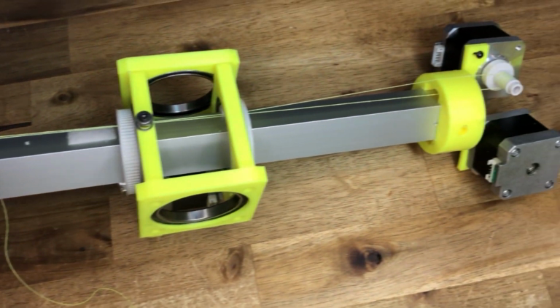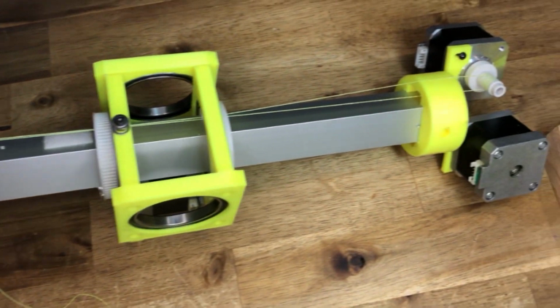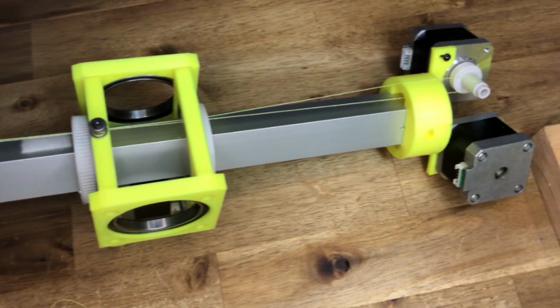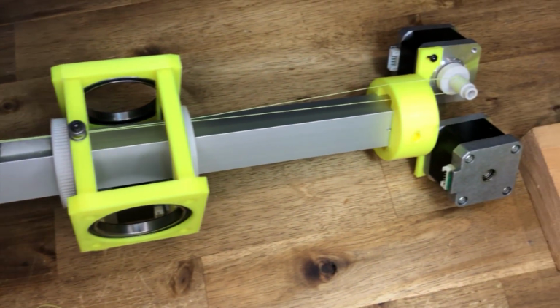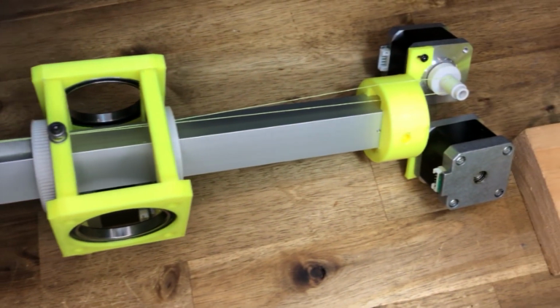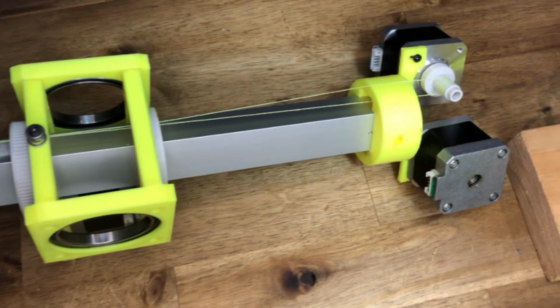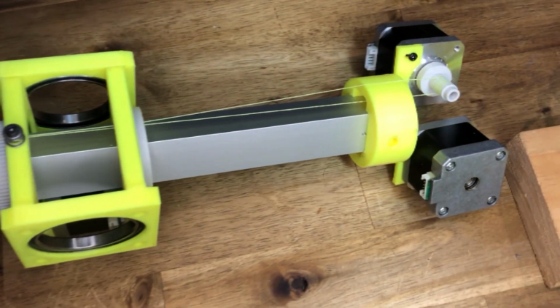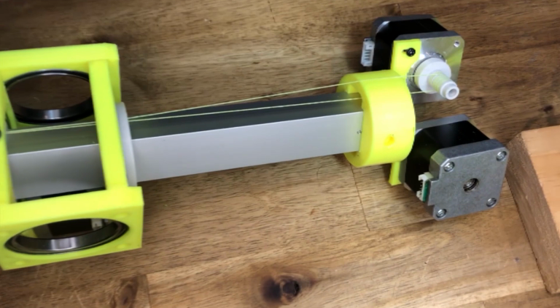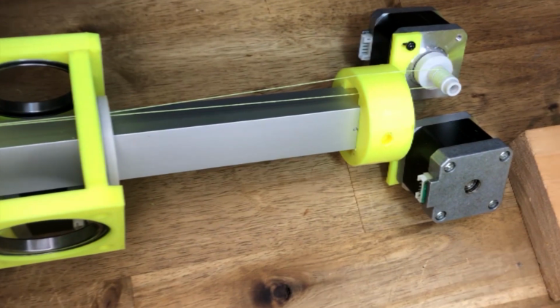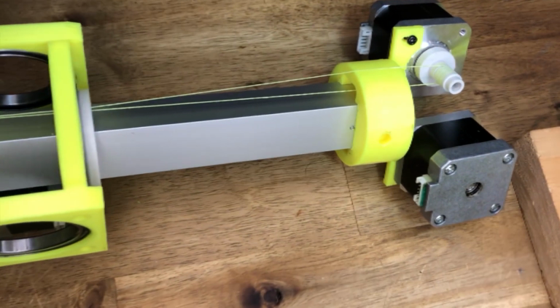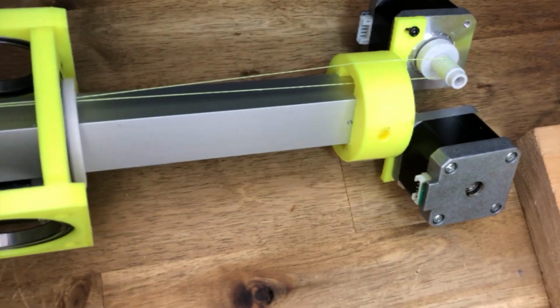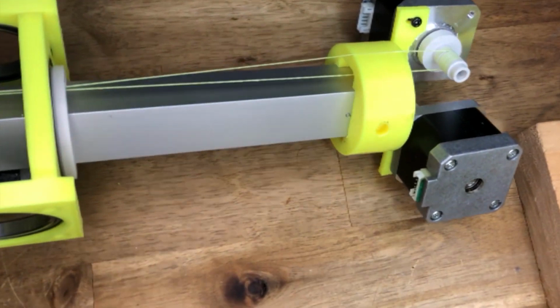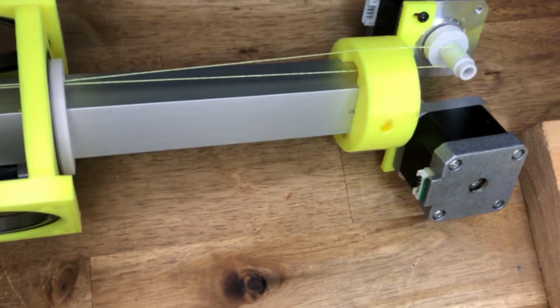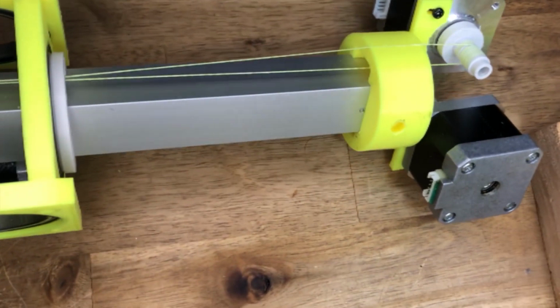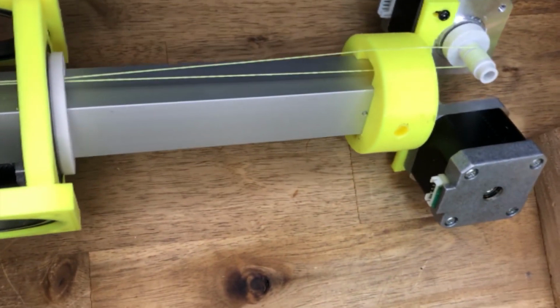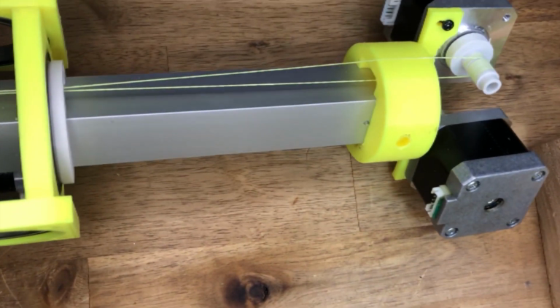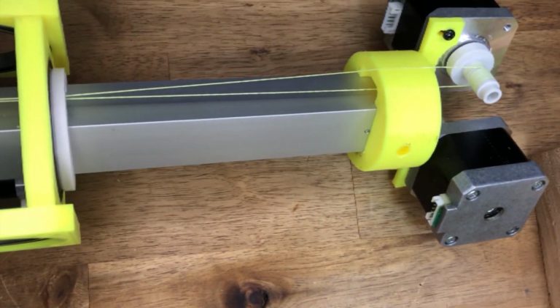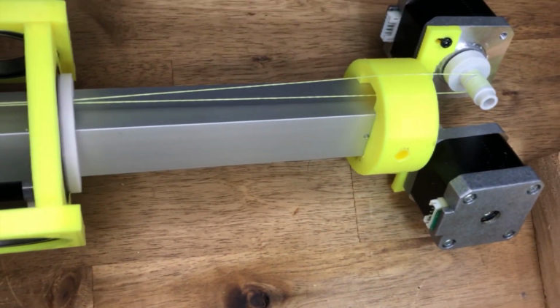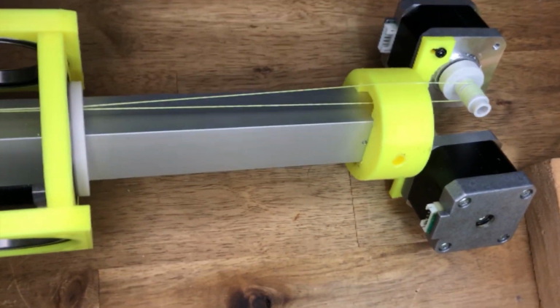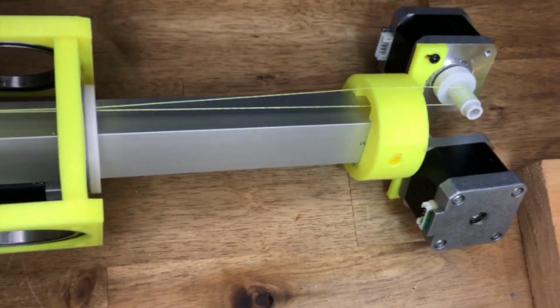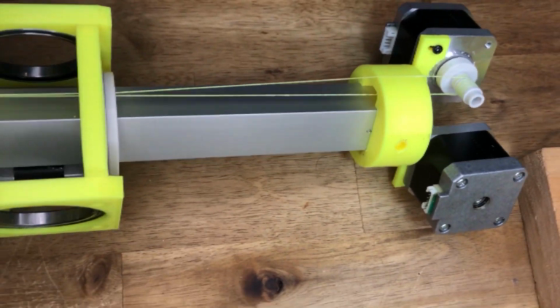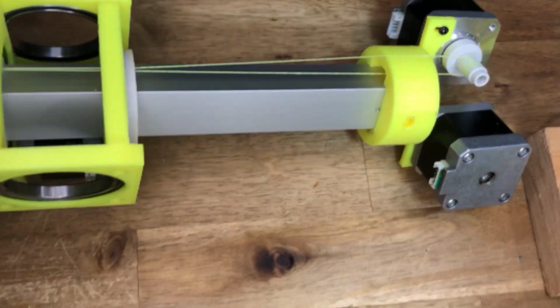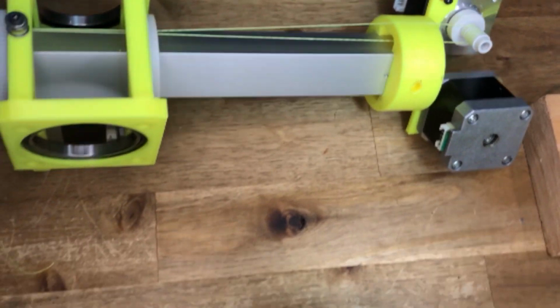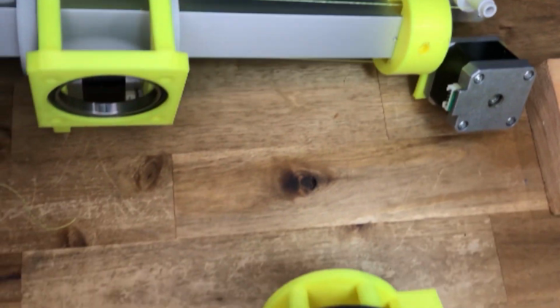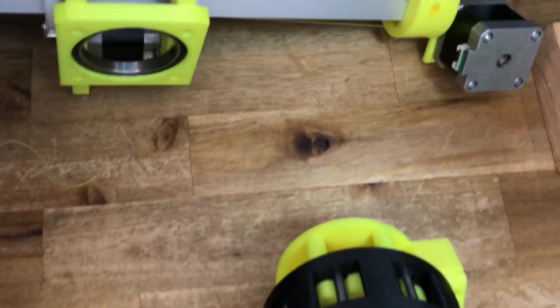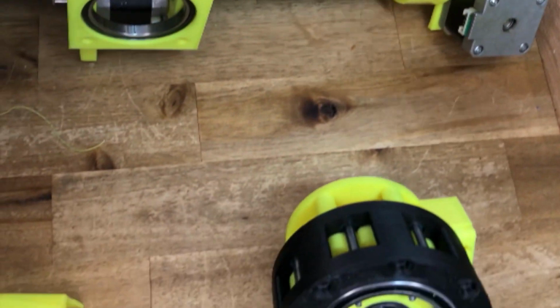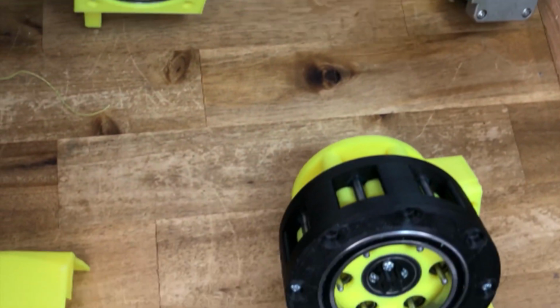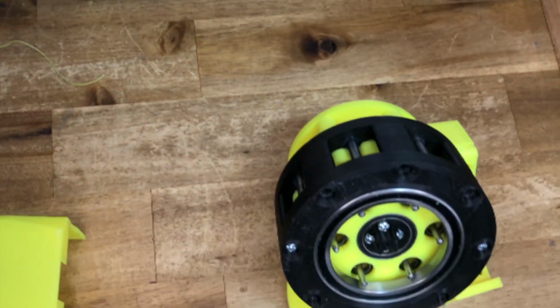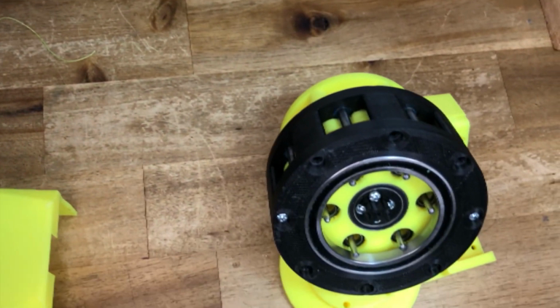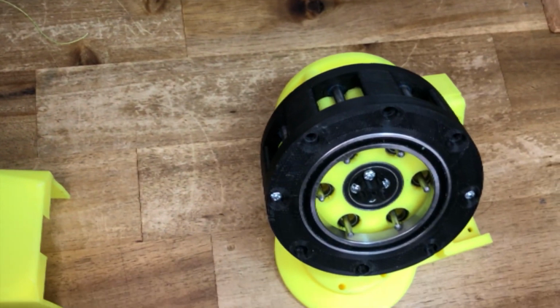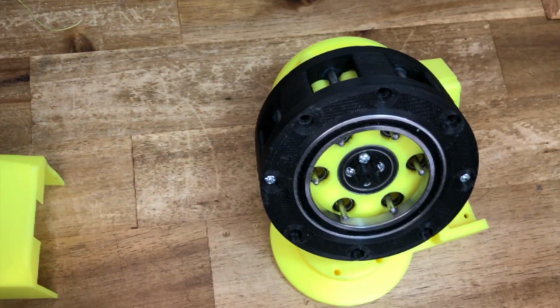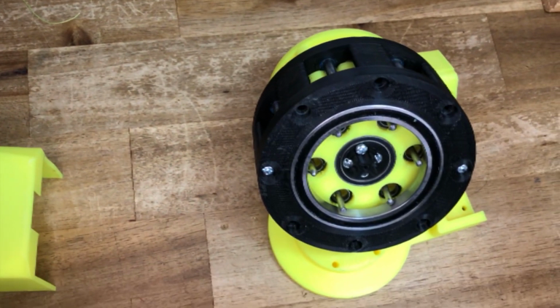Capstan drives are always interesting, and creep into many projects due to their simplicity.